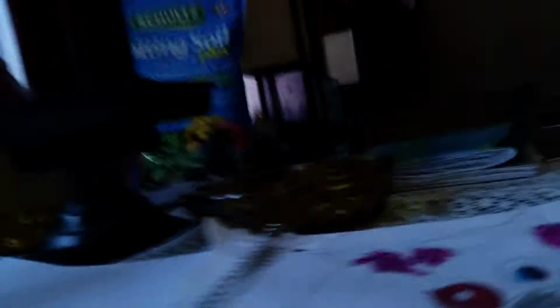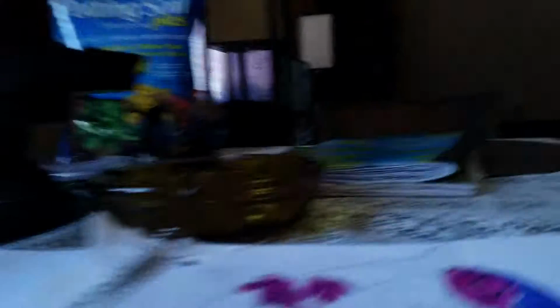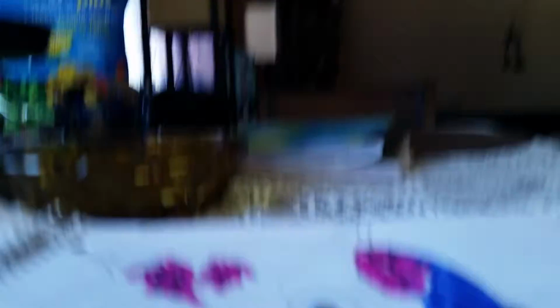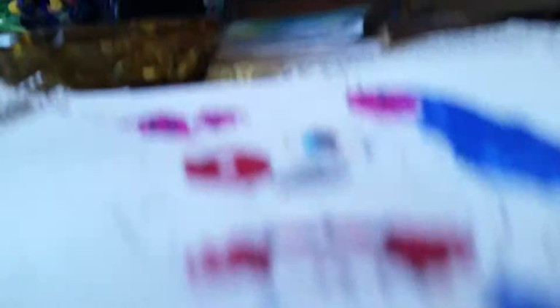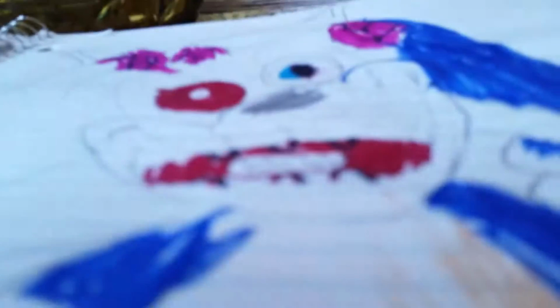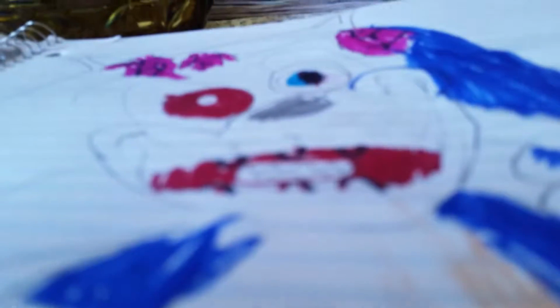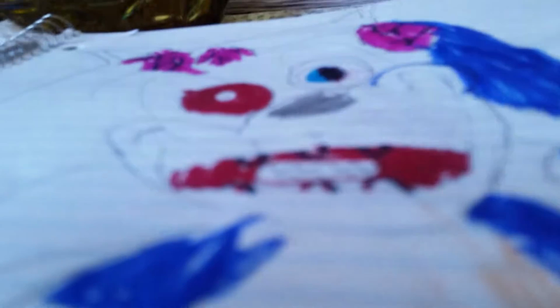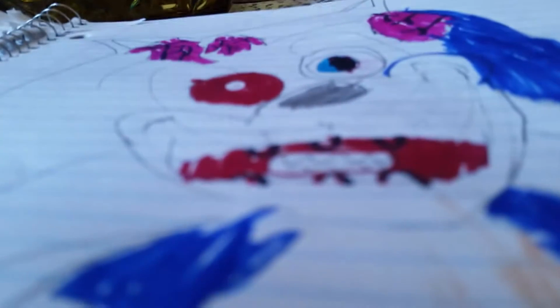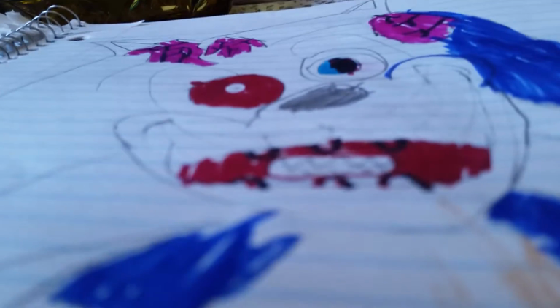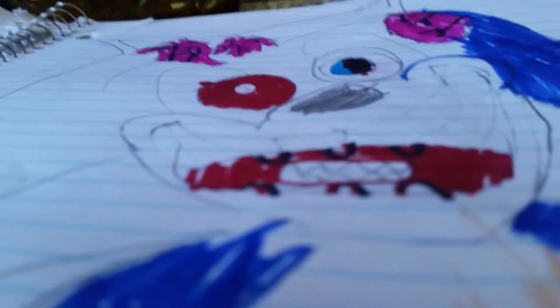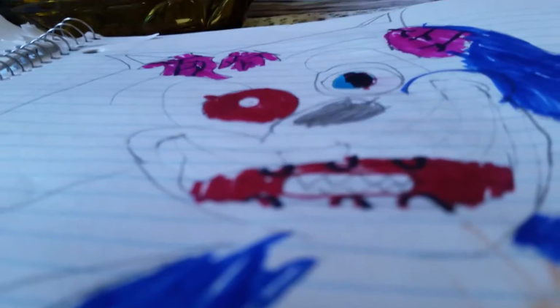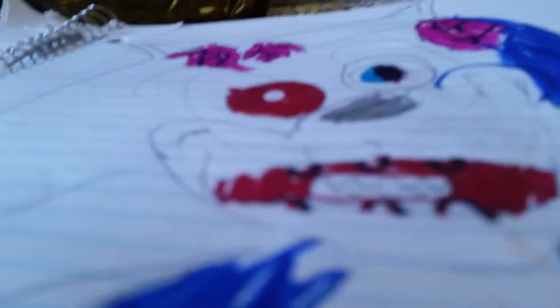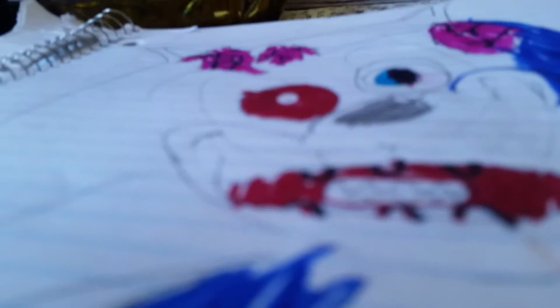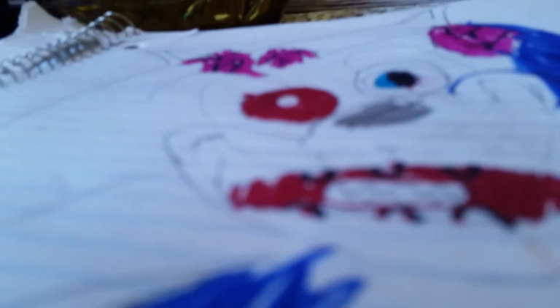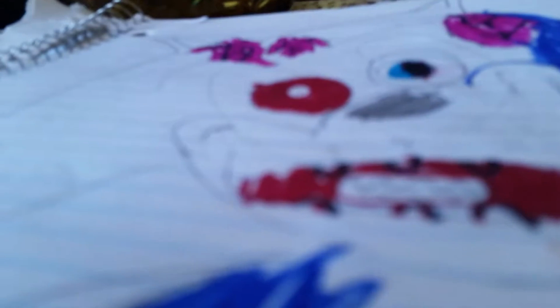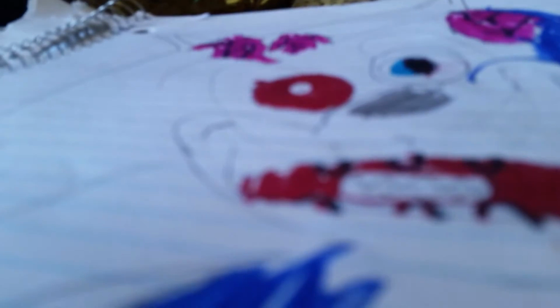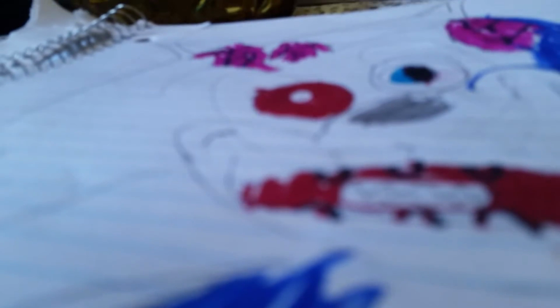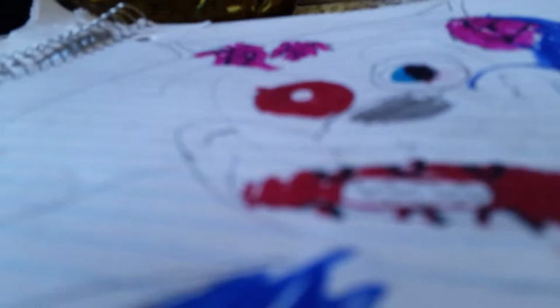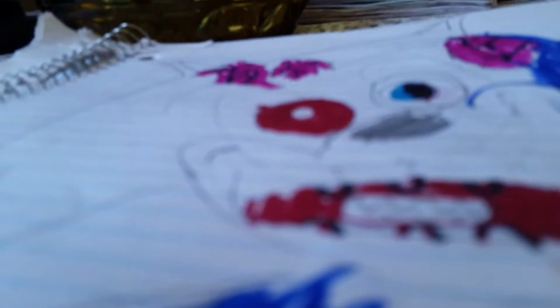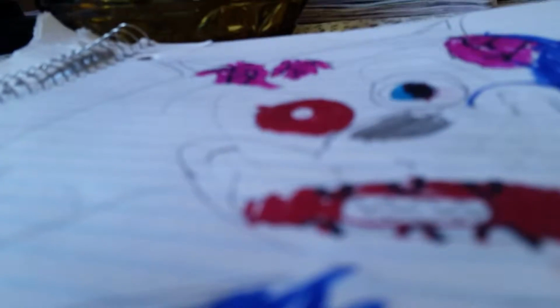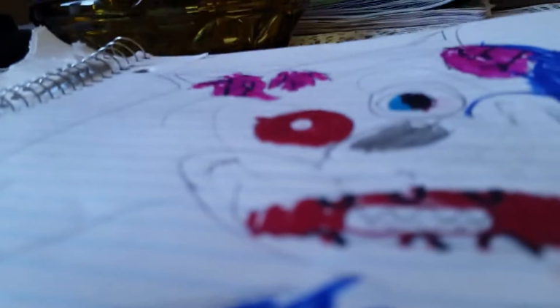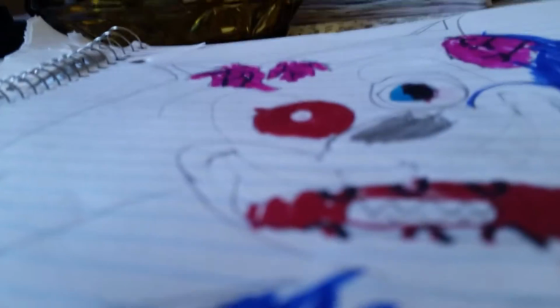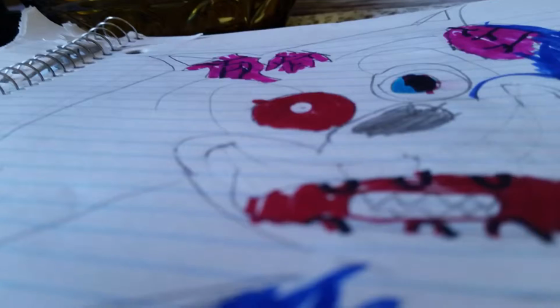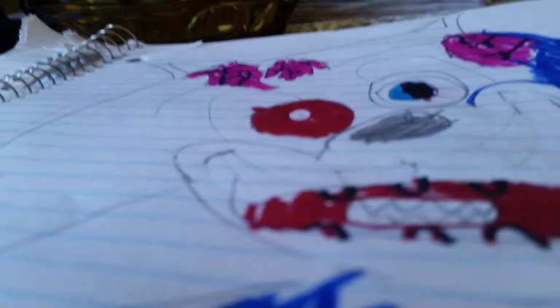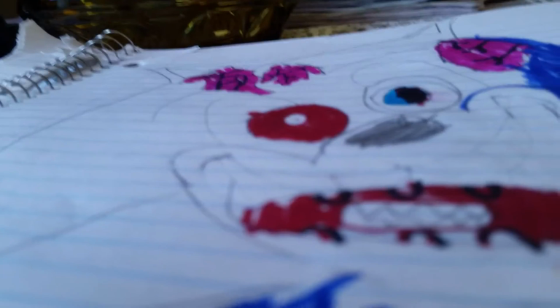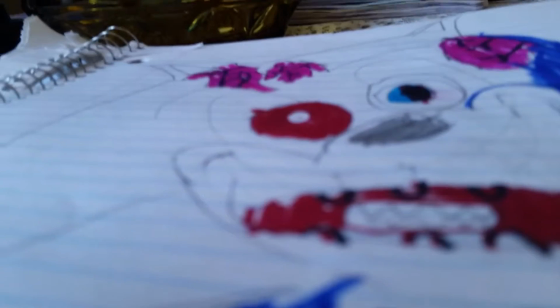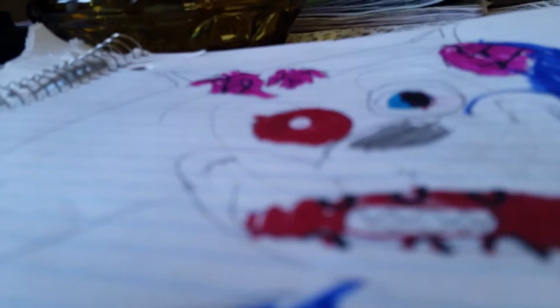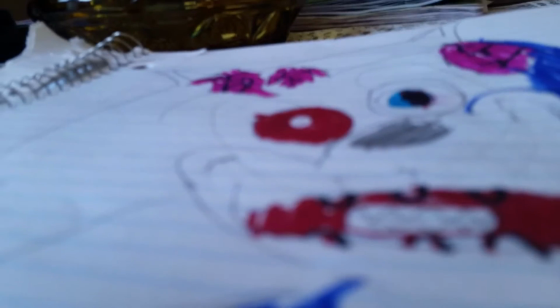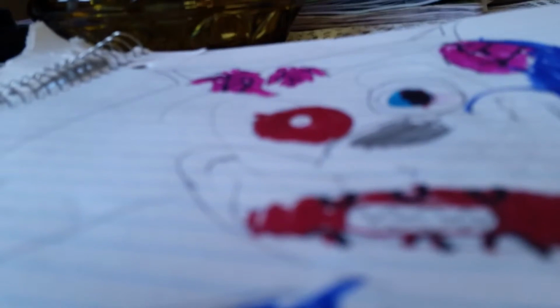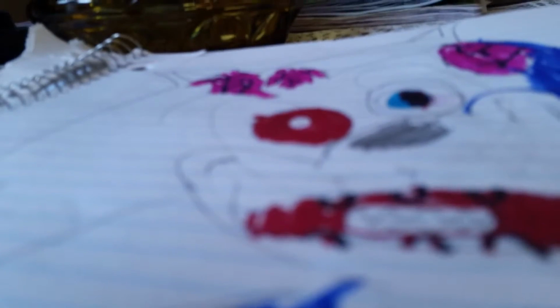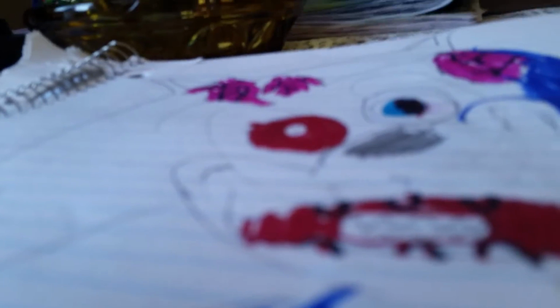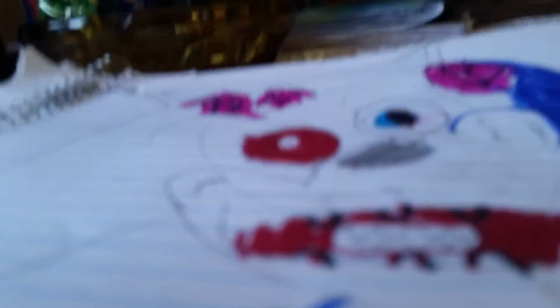I'm doing all my Five Nights at Freddy's drawings. This is part five.